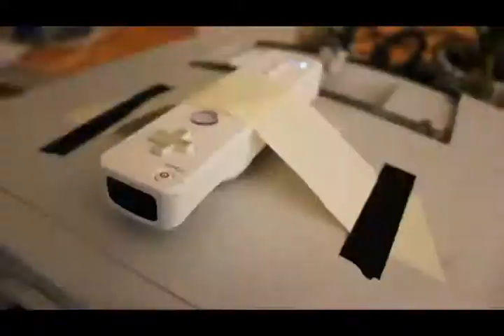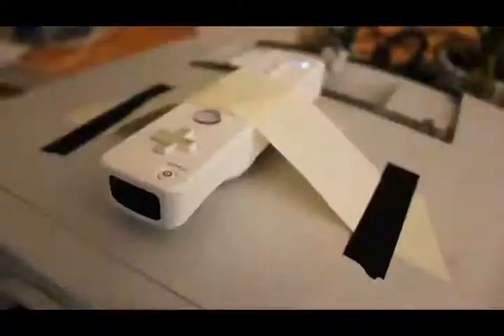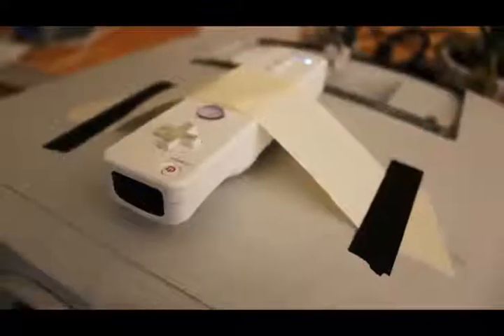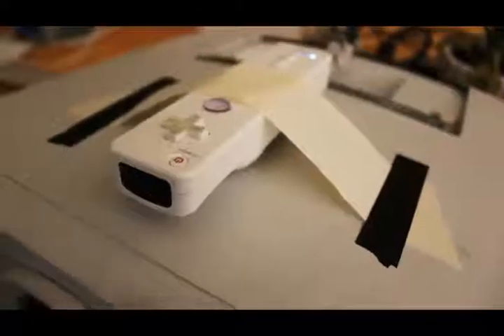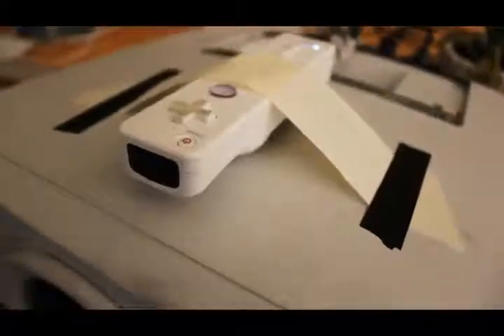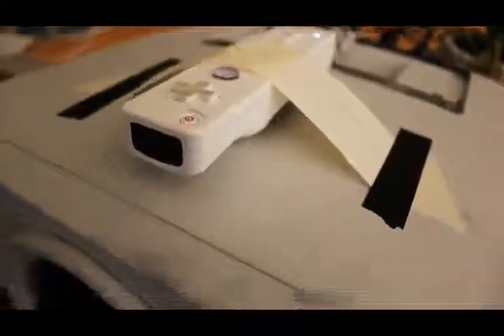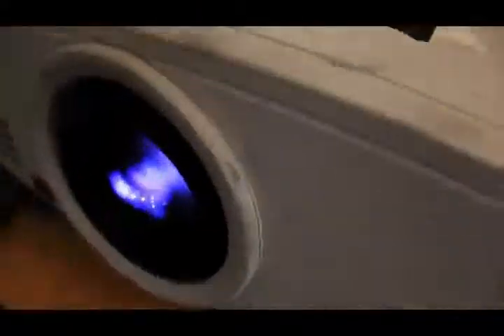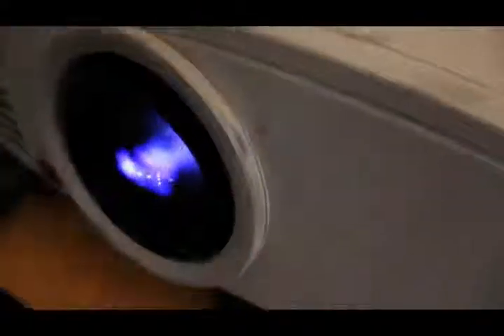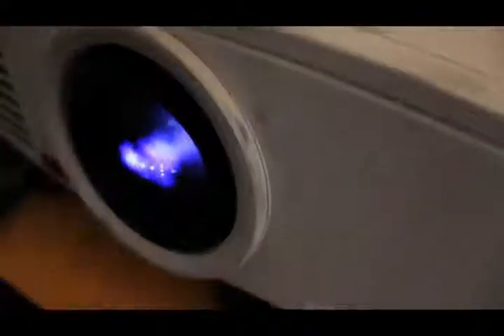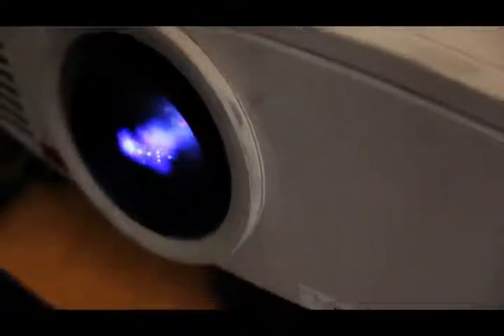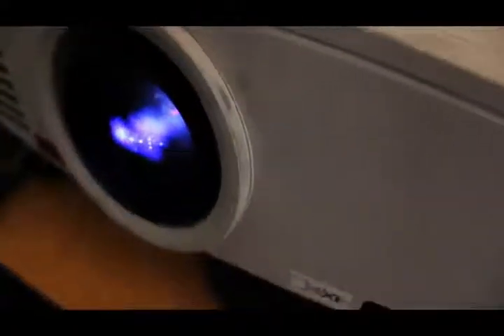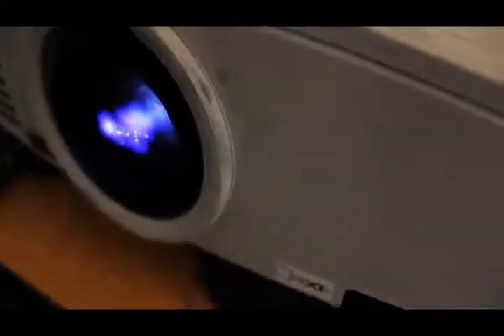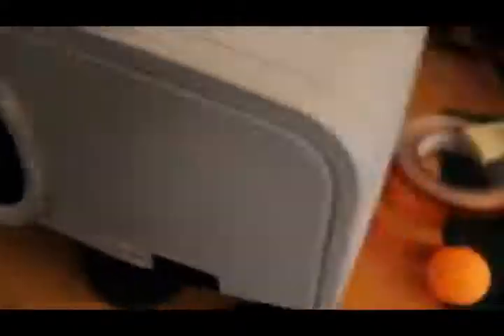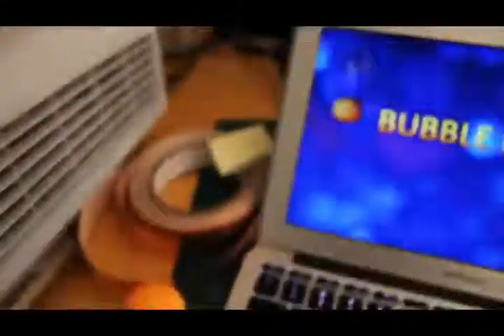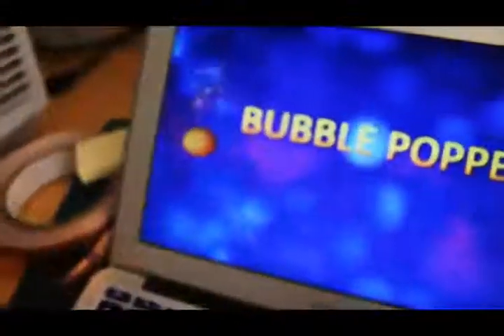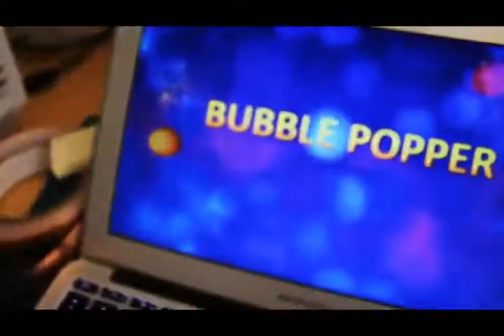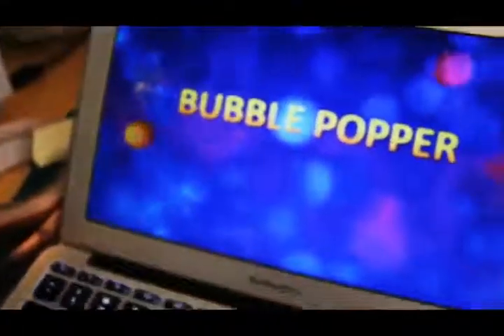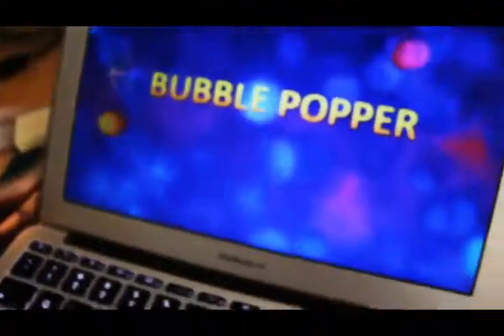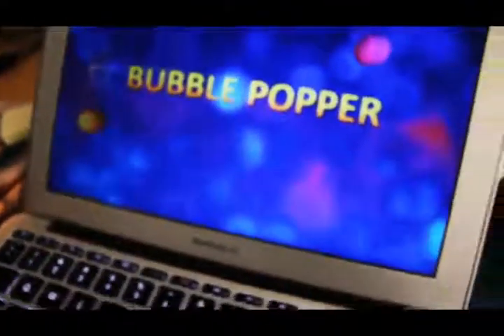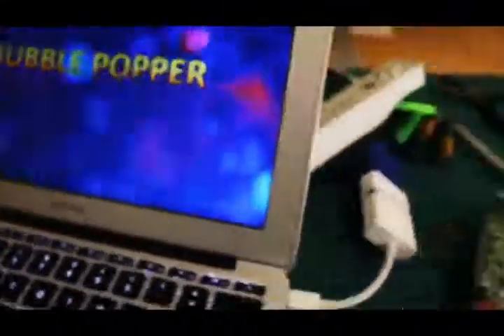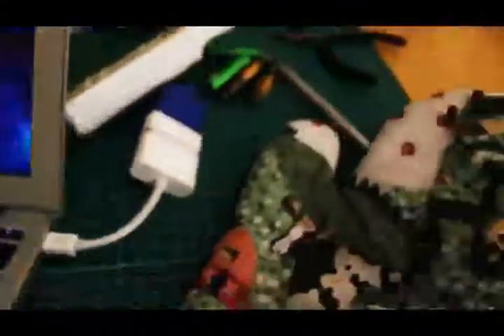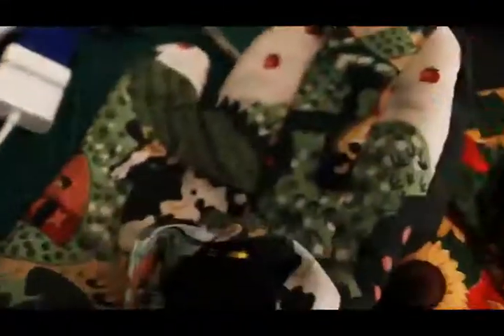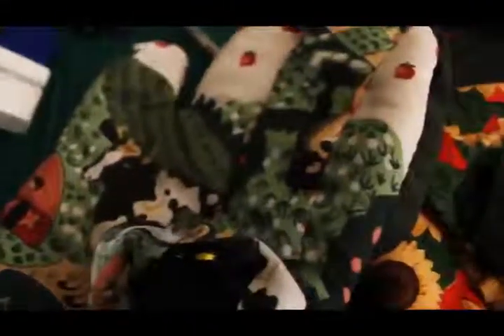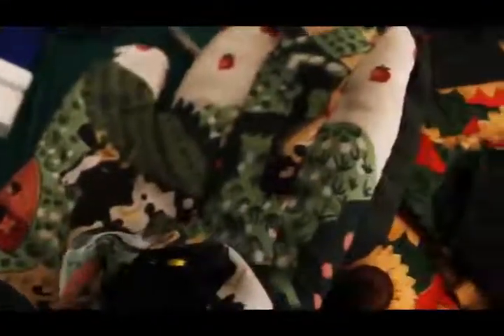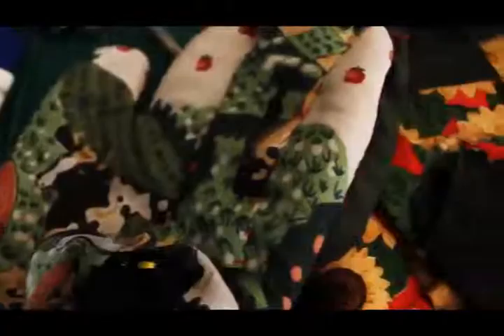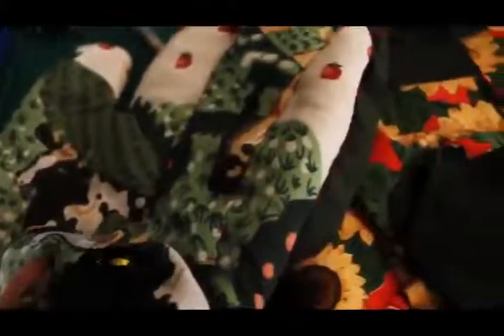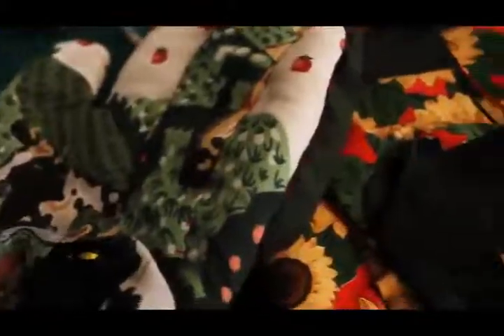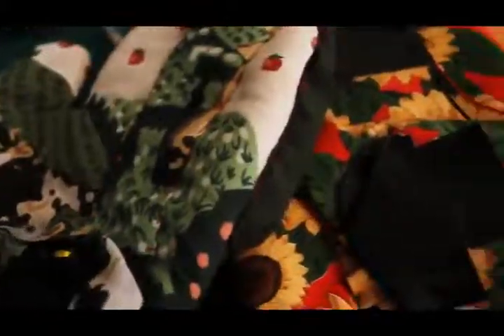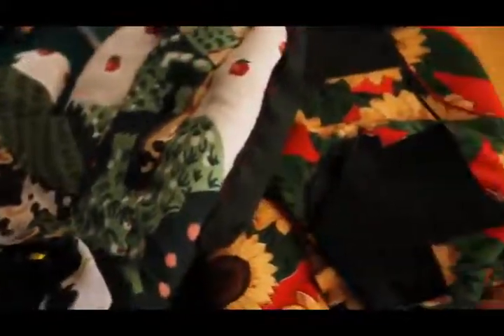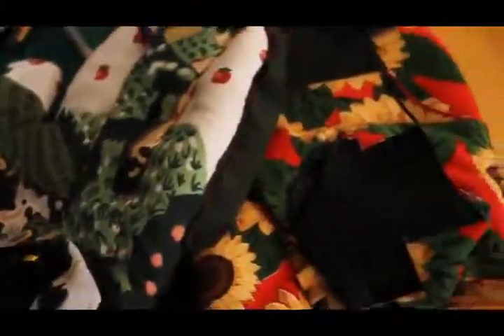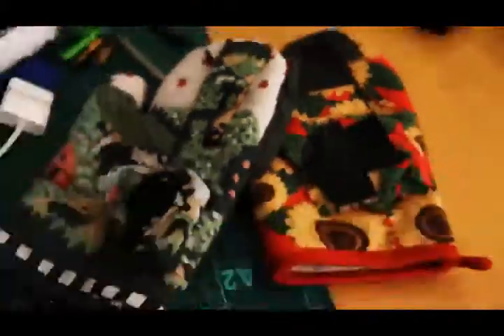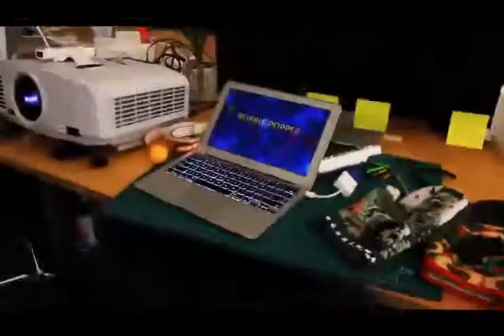Bulb Popper is comprised of a Wiimote, a projector, a laptop, the augmented gloves, and a surface to project the game onto.